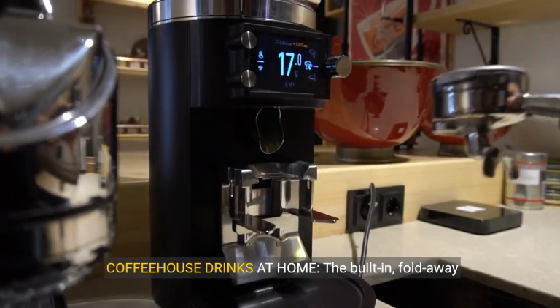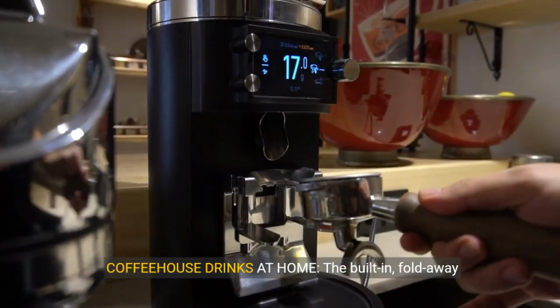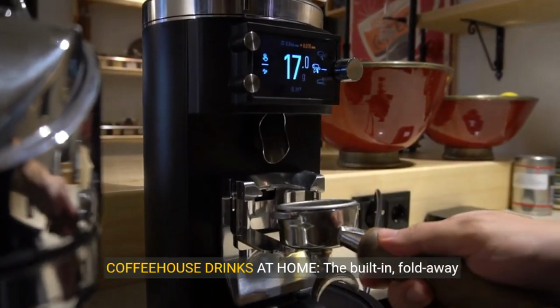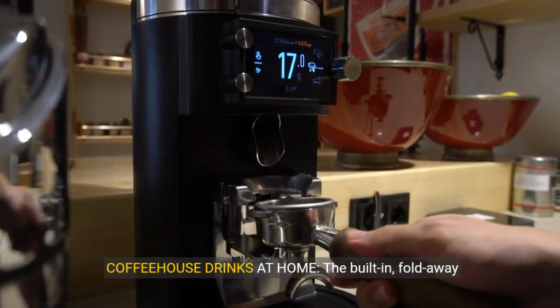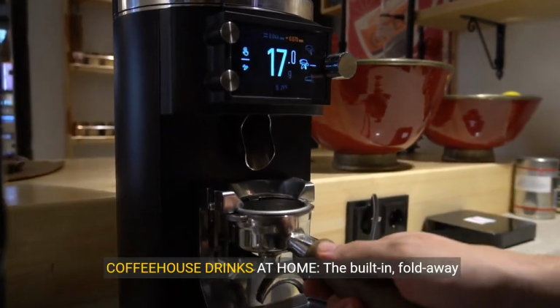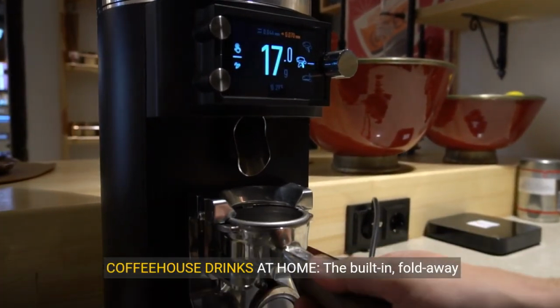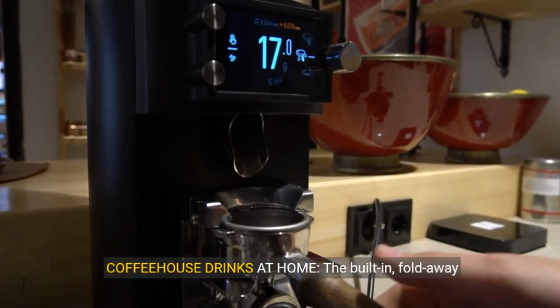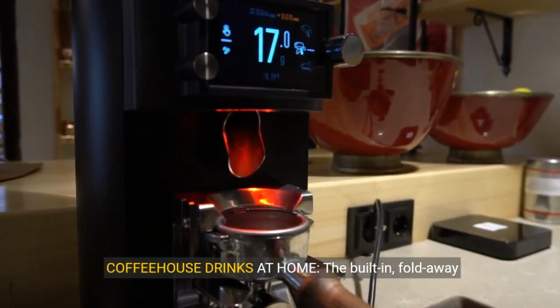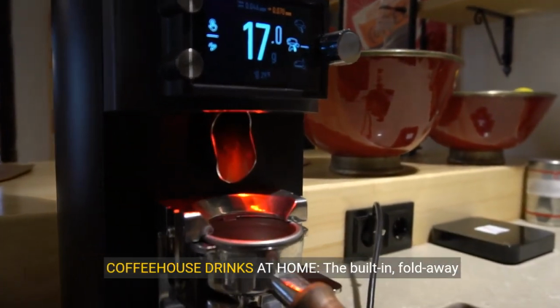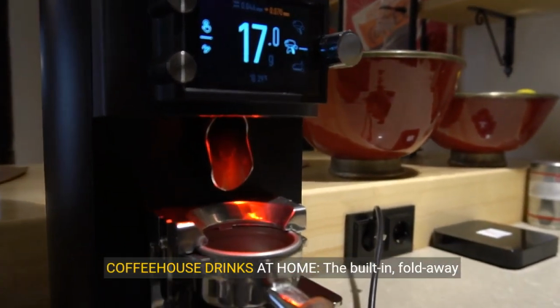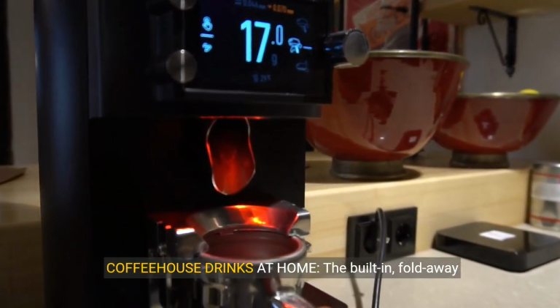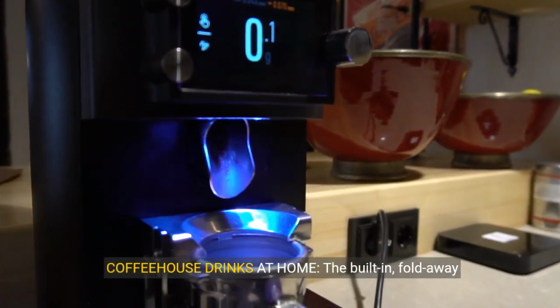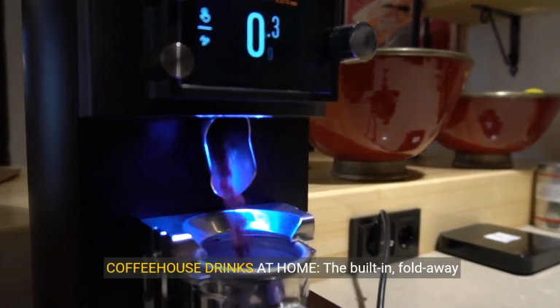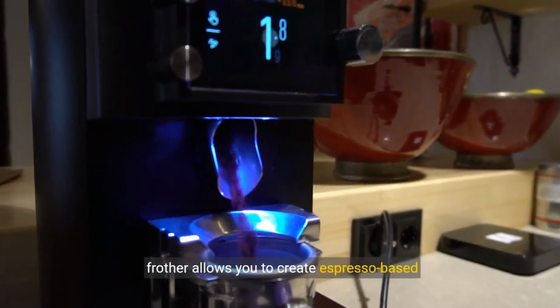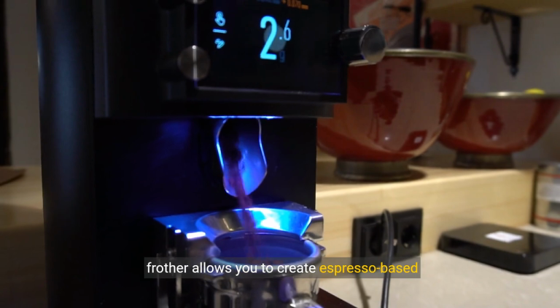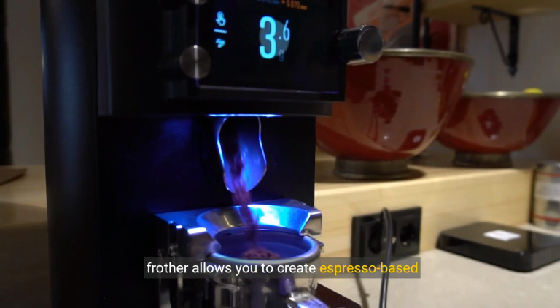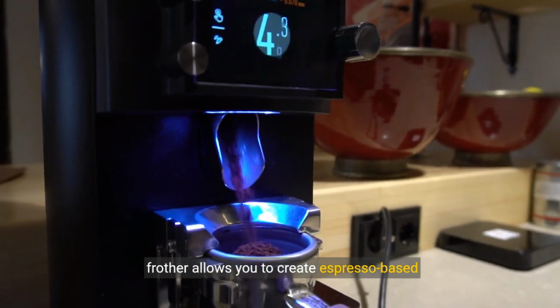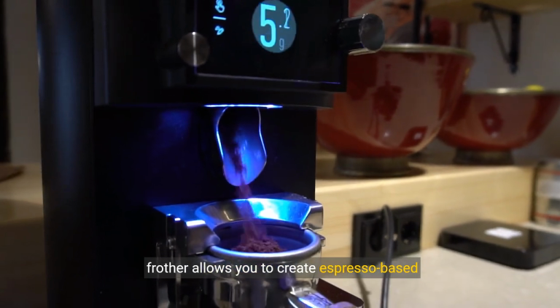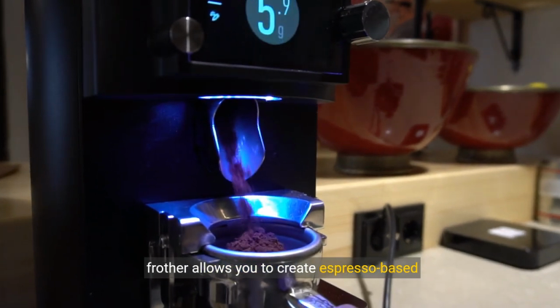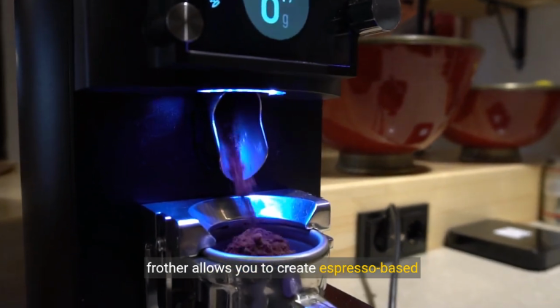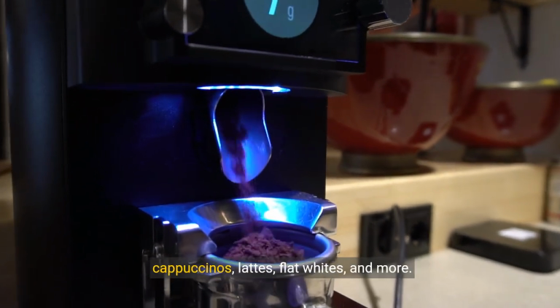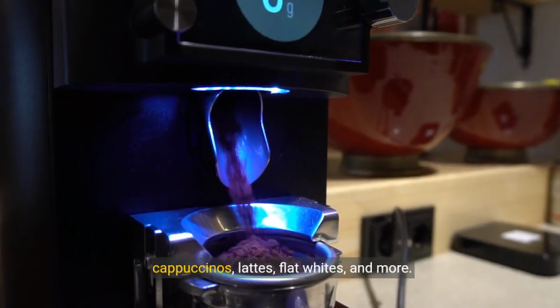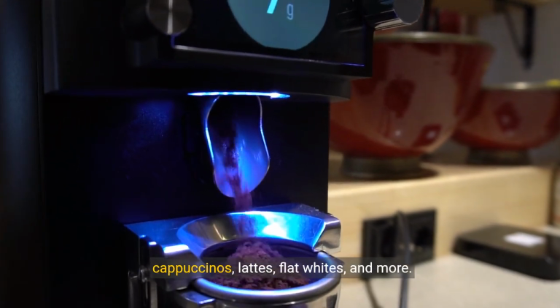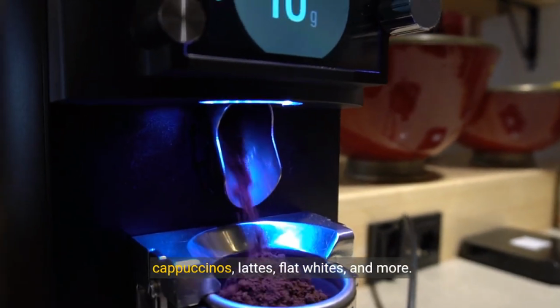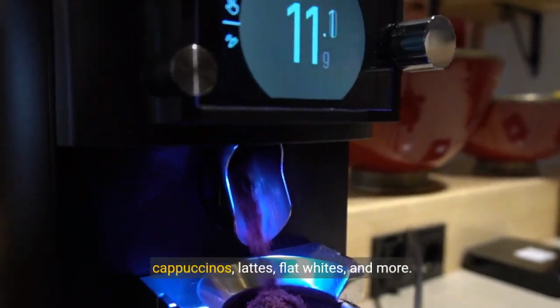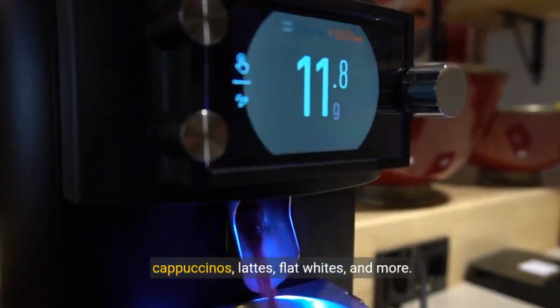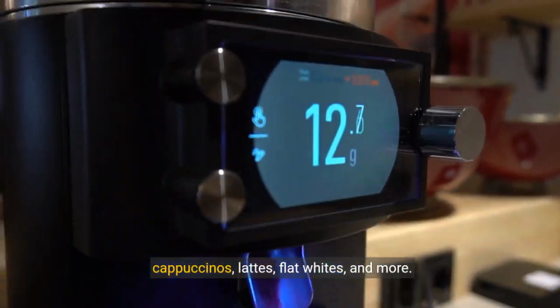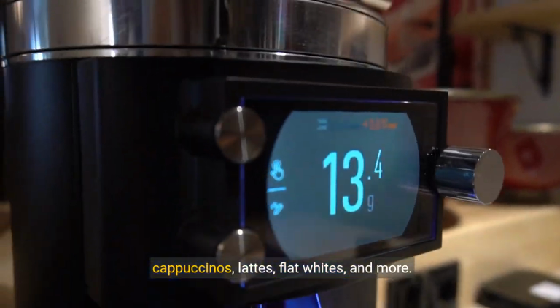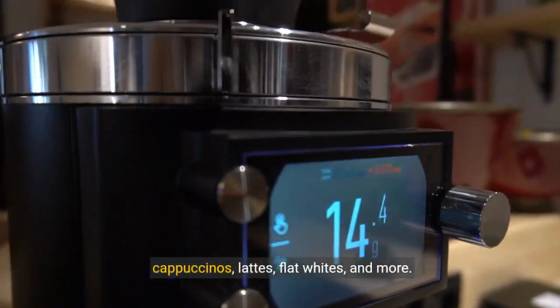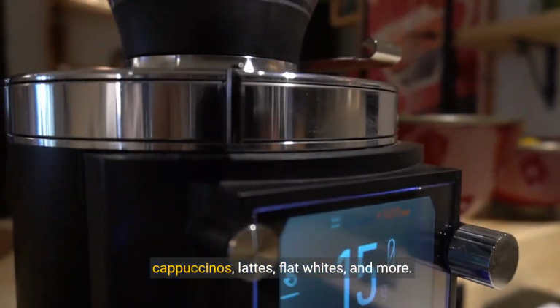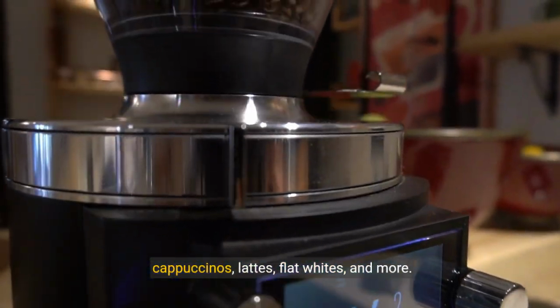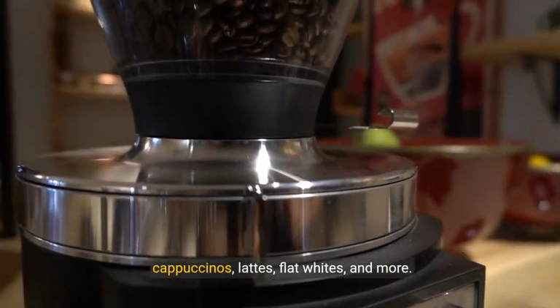Coffeehouse drinks at home. The built-in fold-away frother allows you to create espresso-based cappuccinos, lattes, flat whites and more.